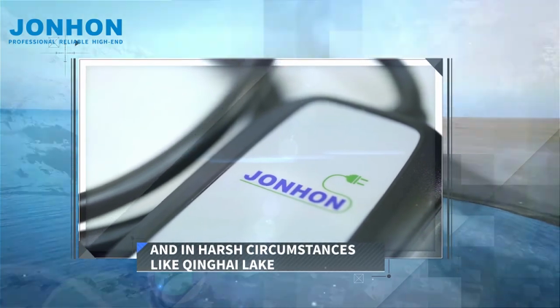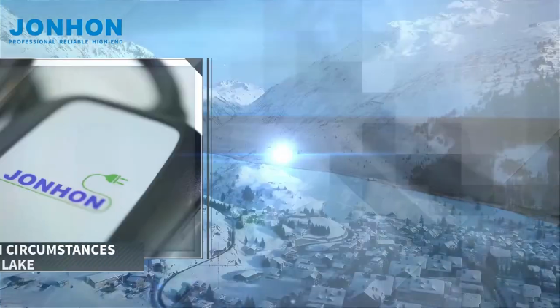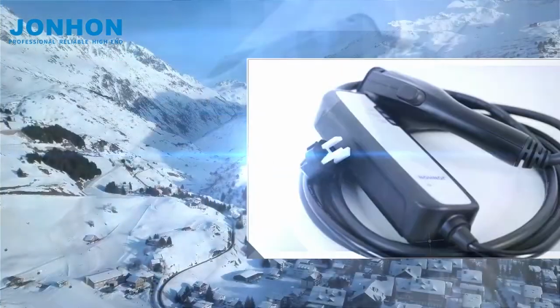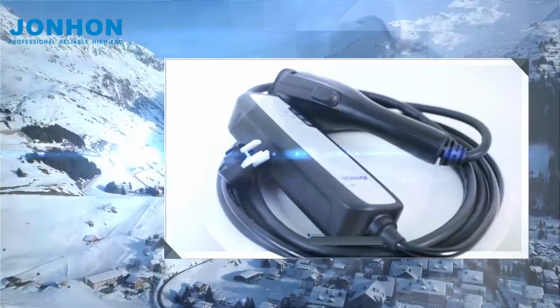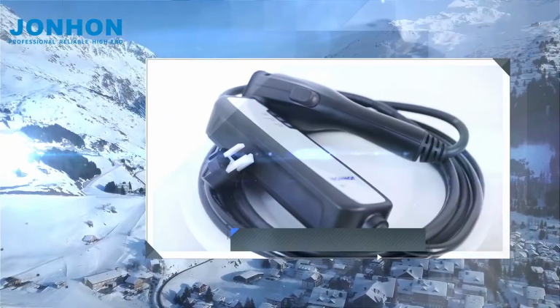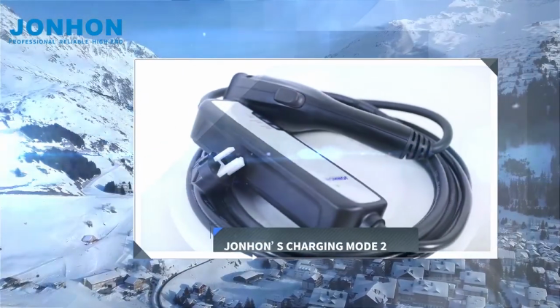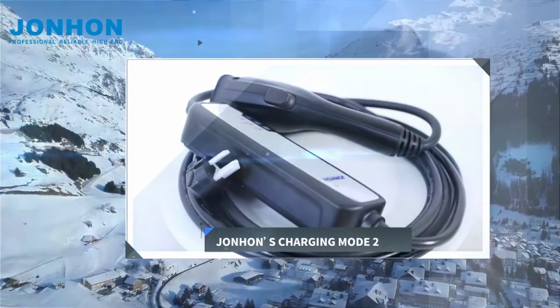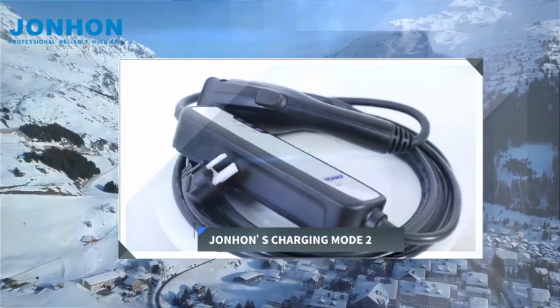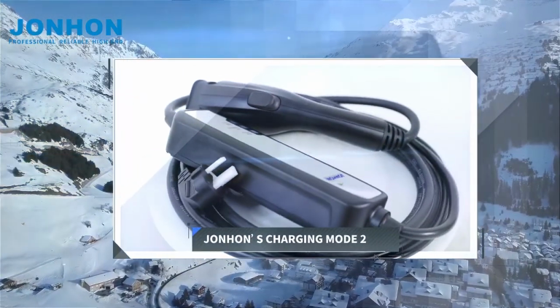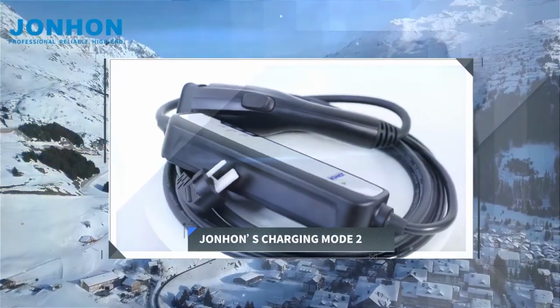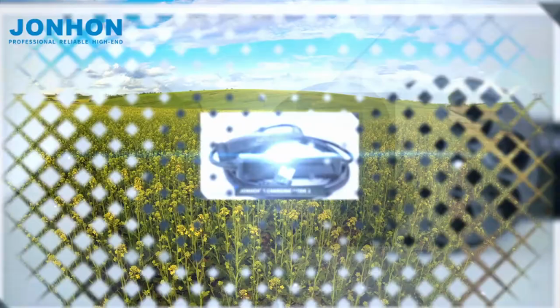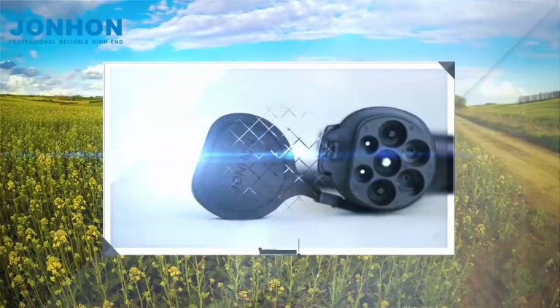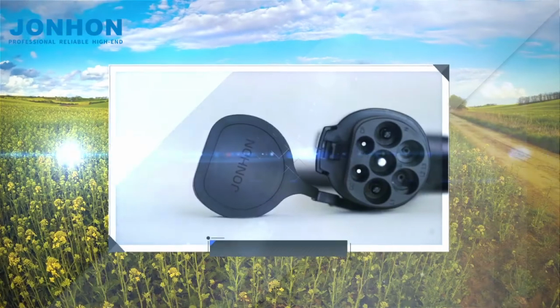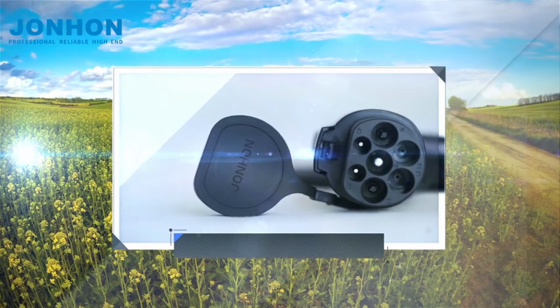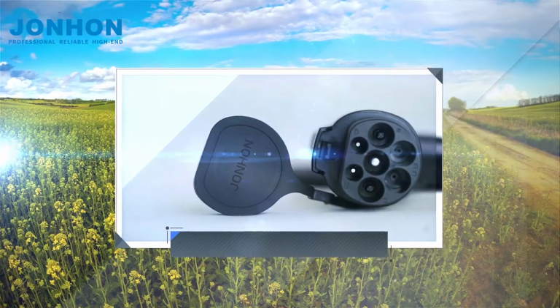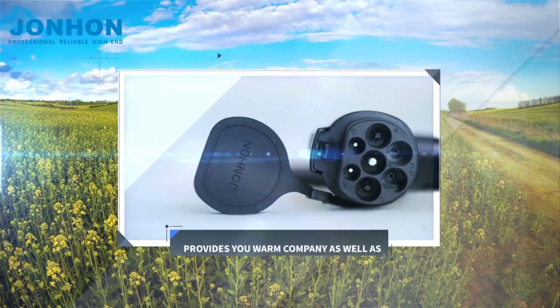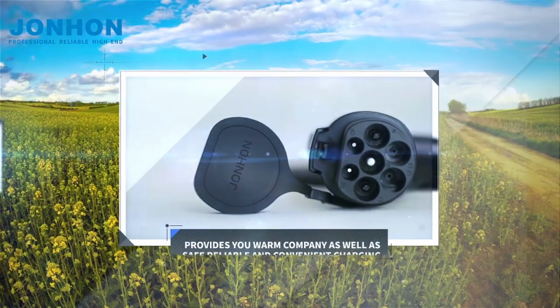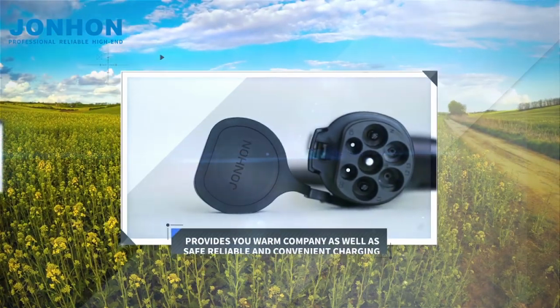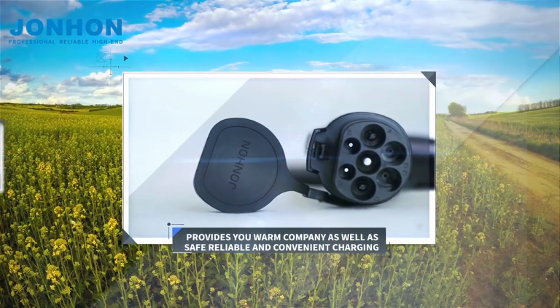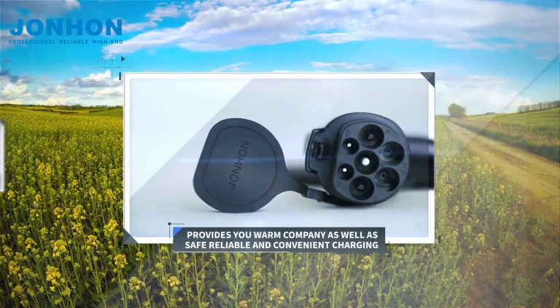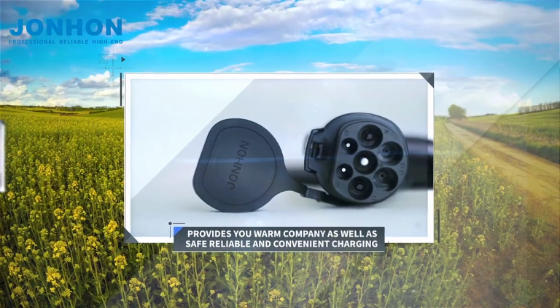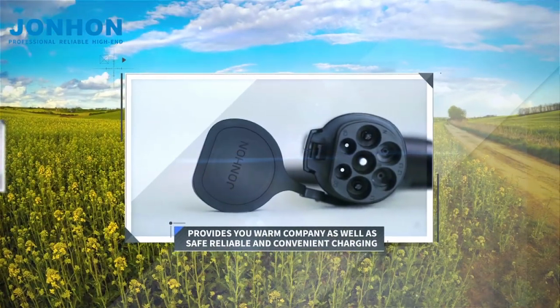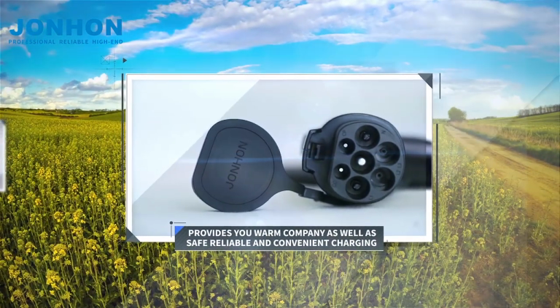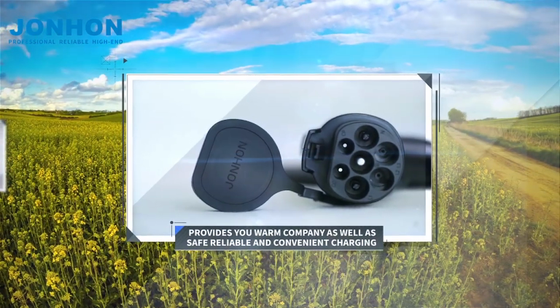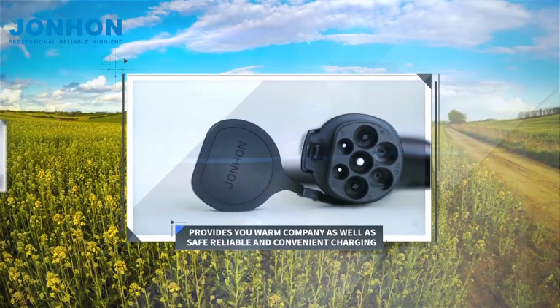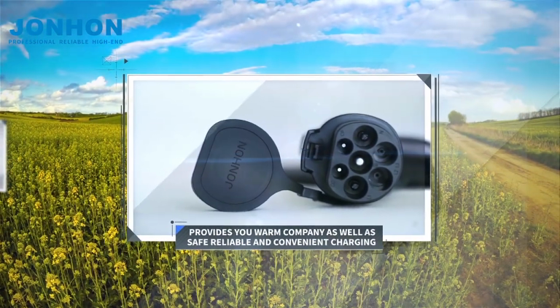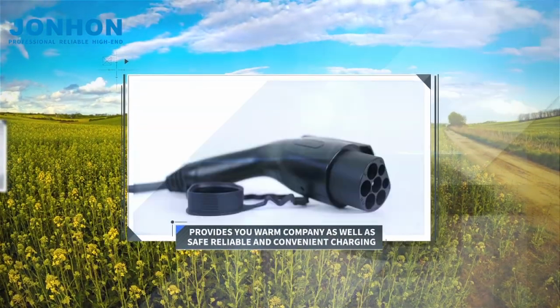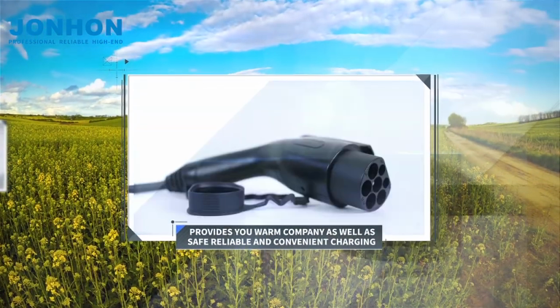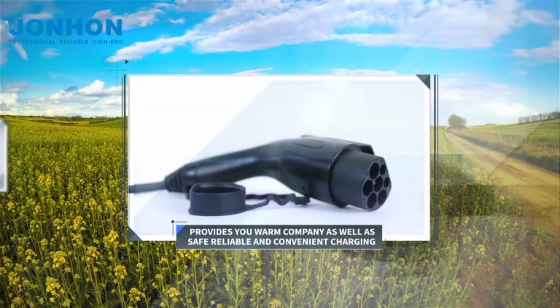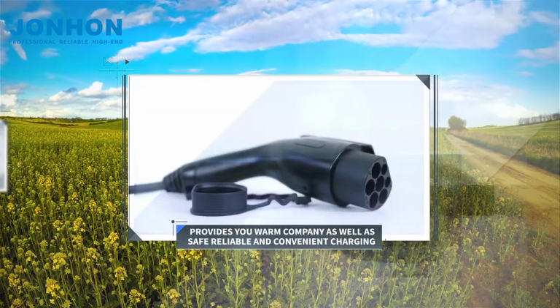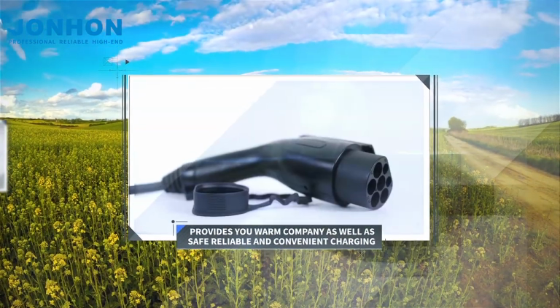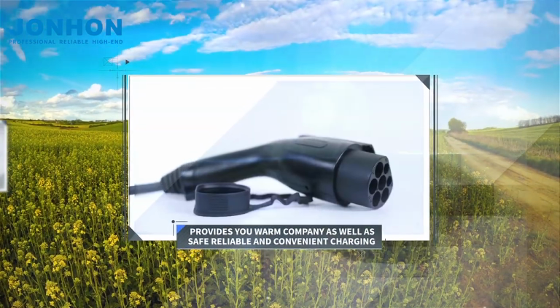John Han's charging mode 2 provides you warm company as well as safe, reliable, and convenient charging.